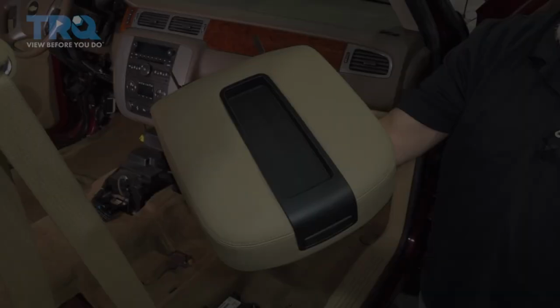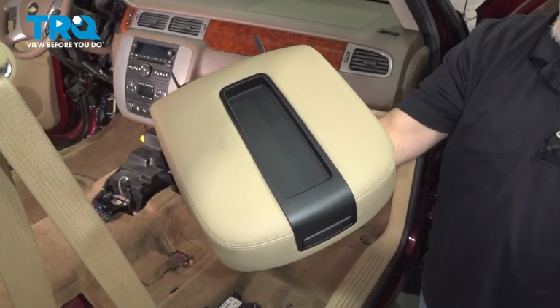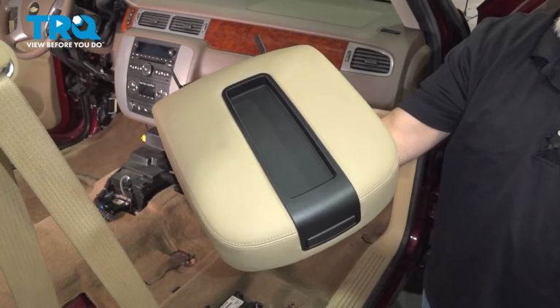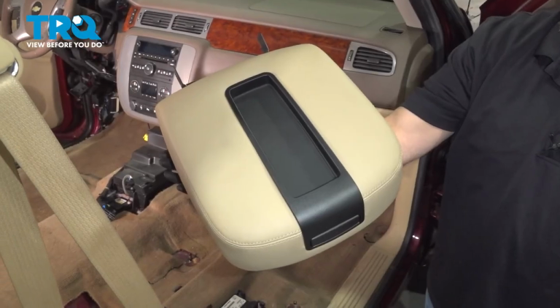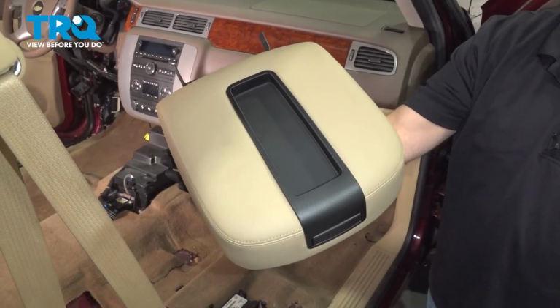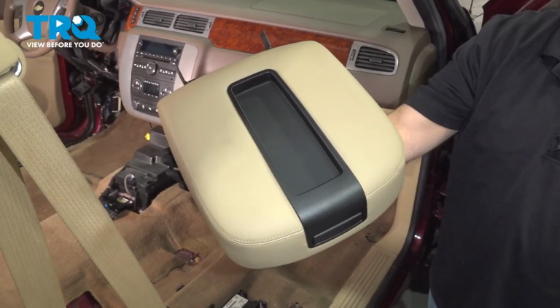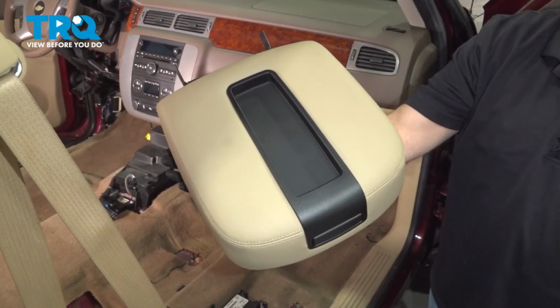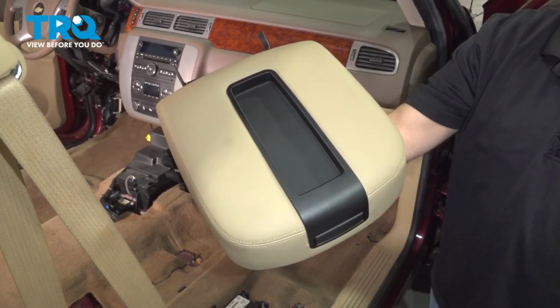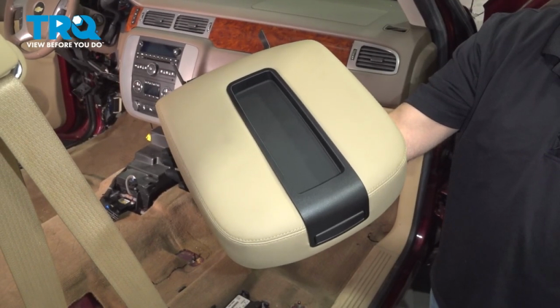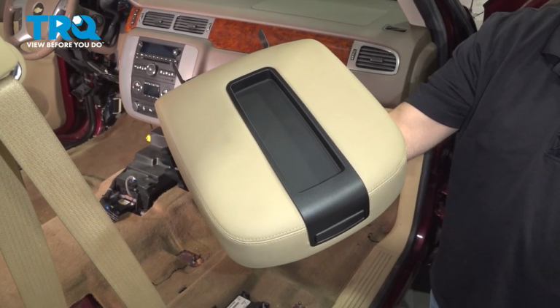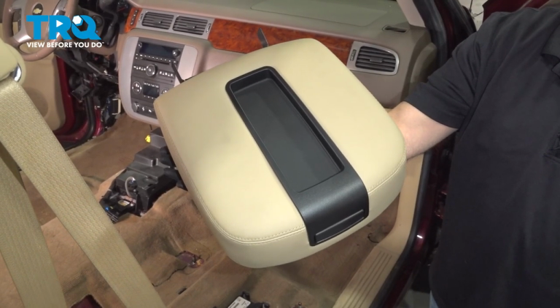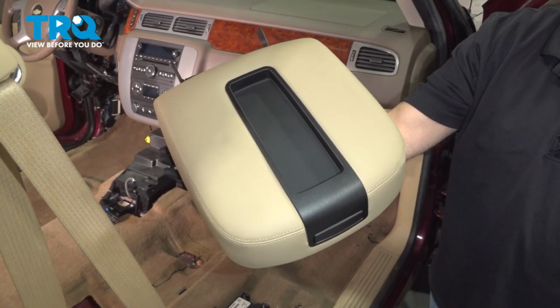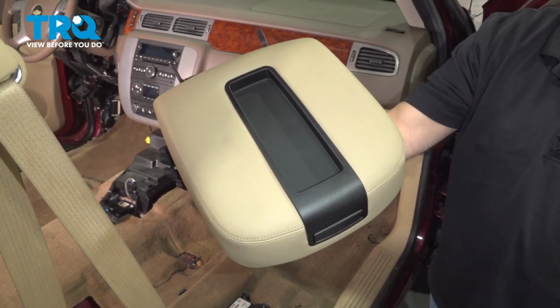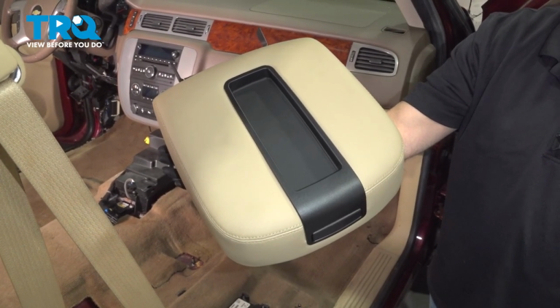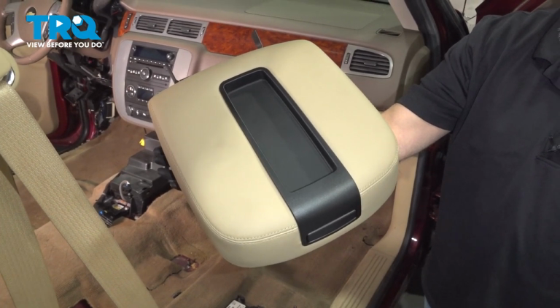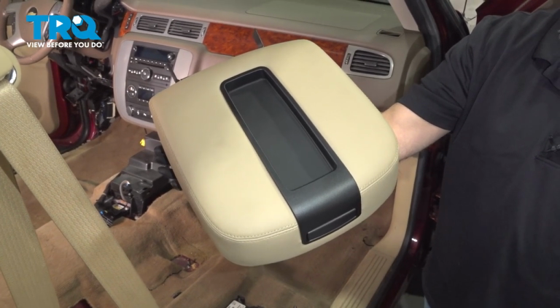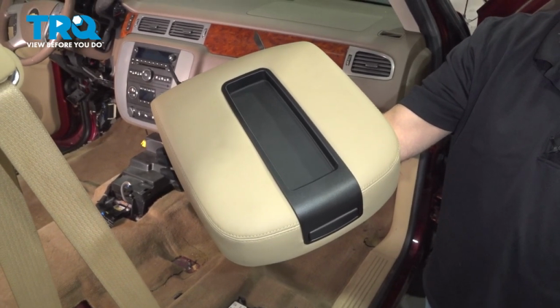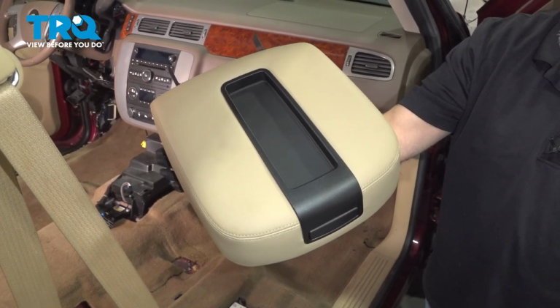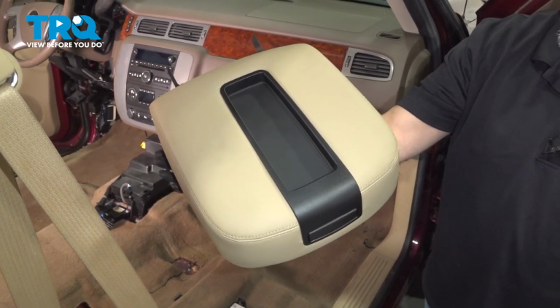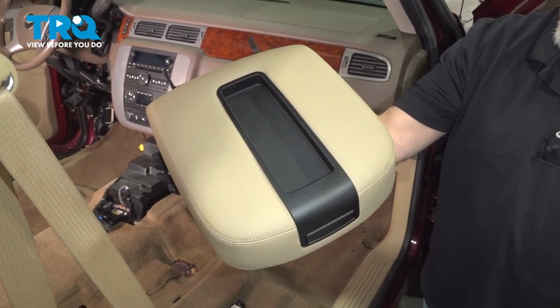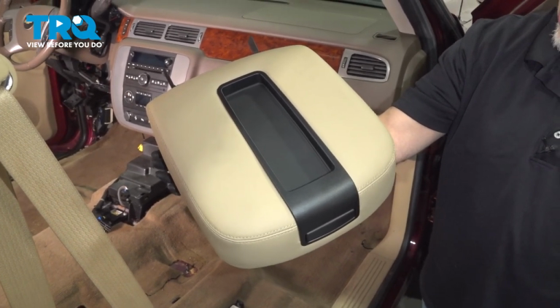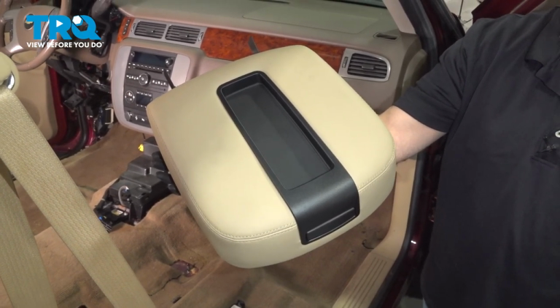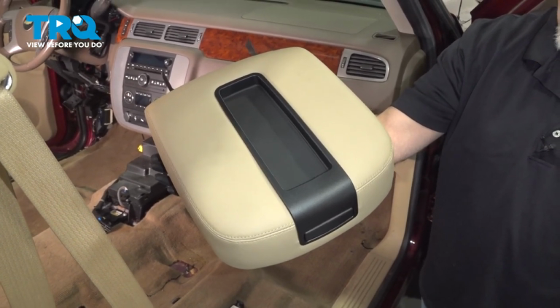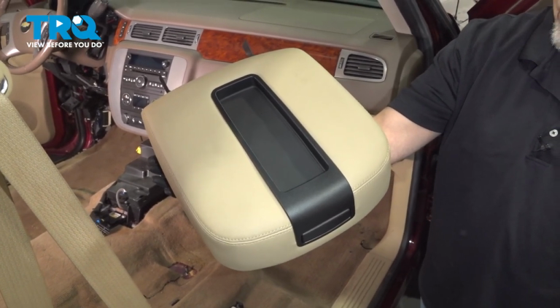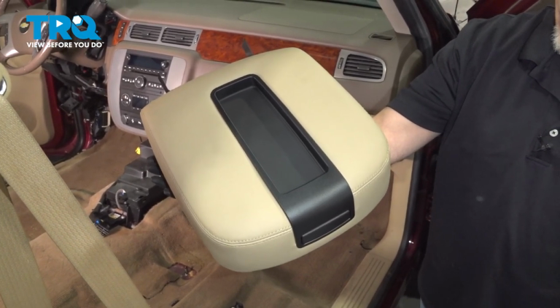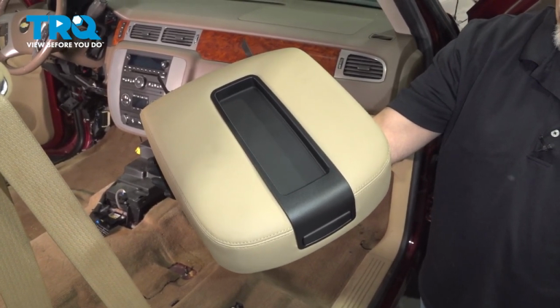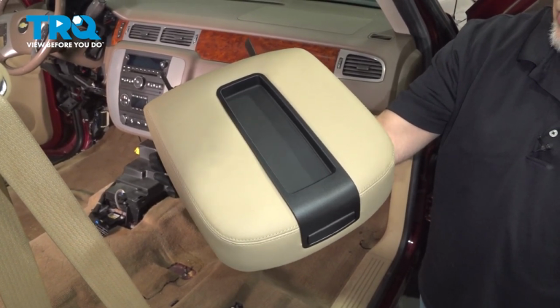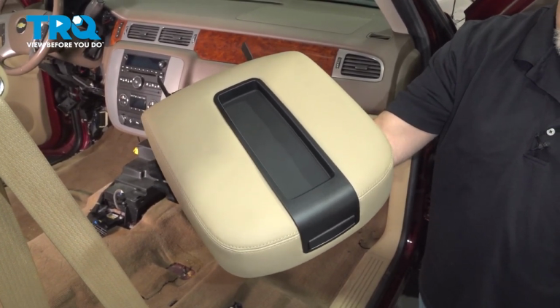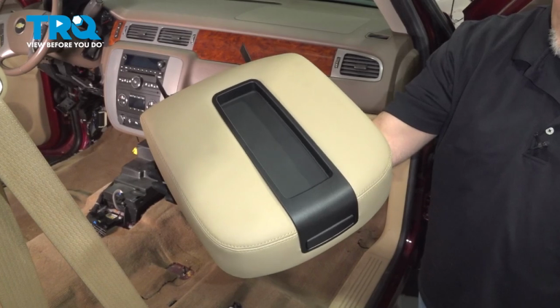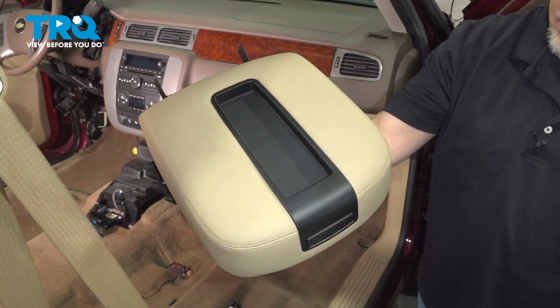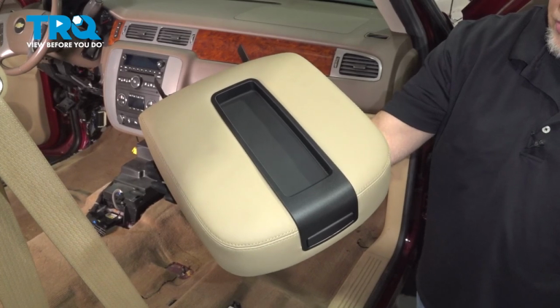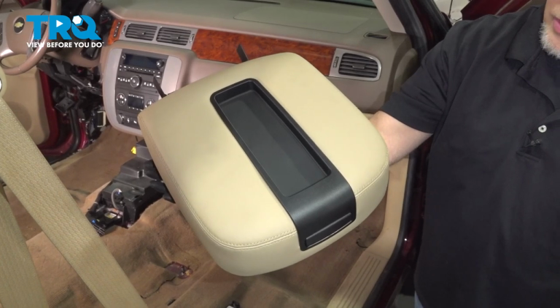In this video, I'm gonna show you how to replace the center console lid in this Chevy Silverado. Let's get into it.